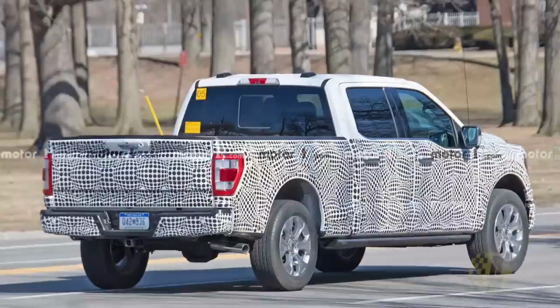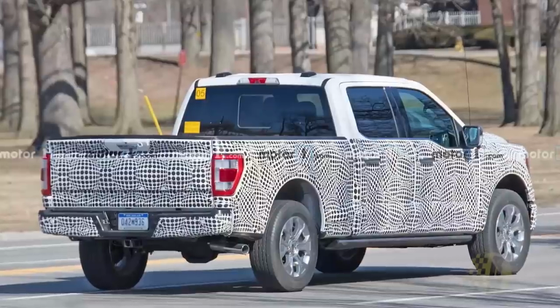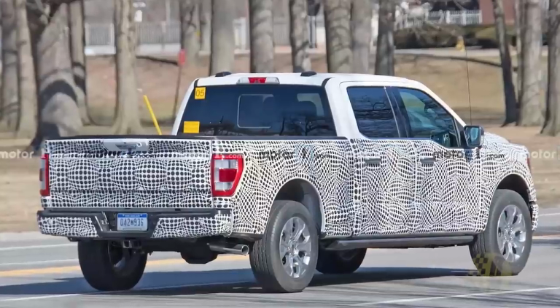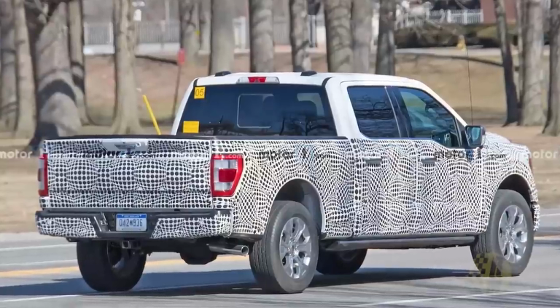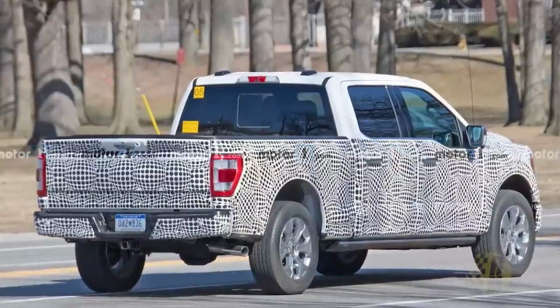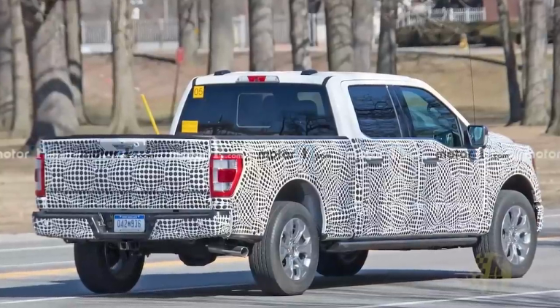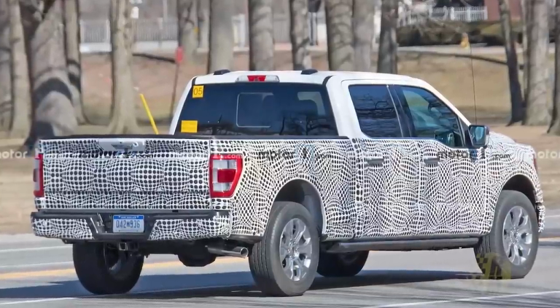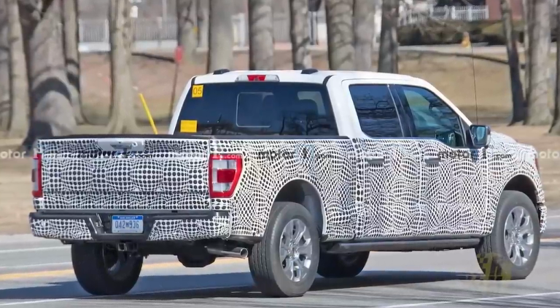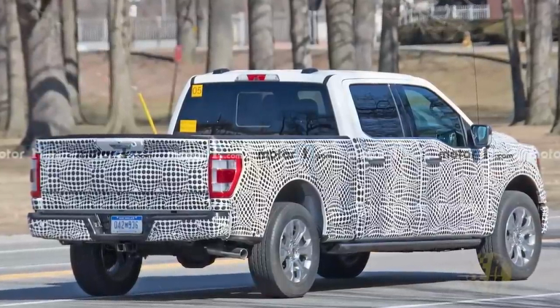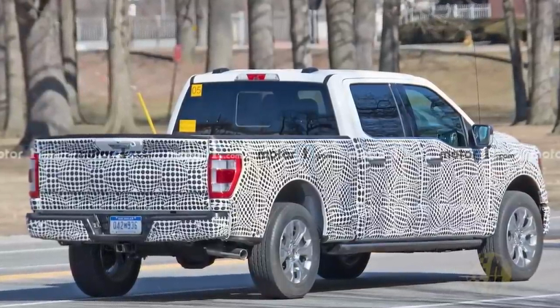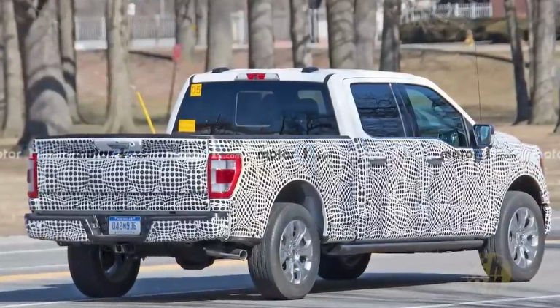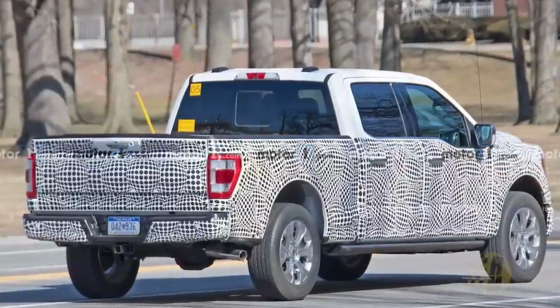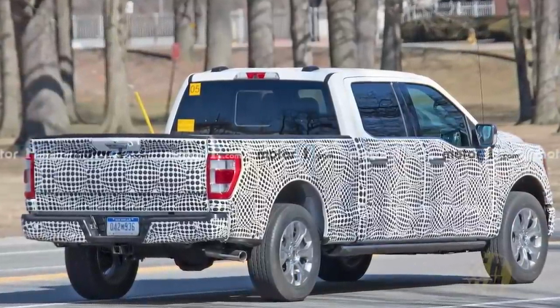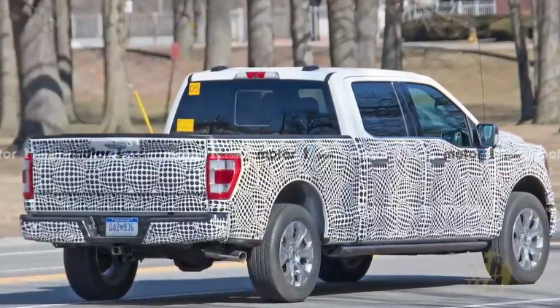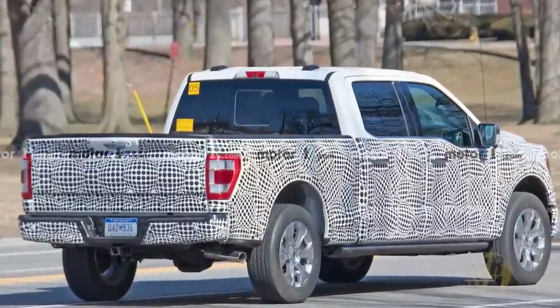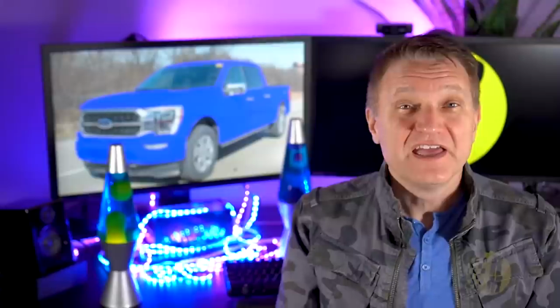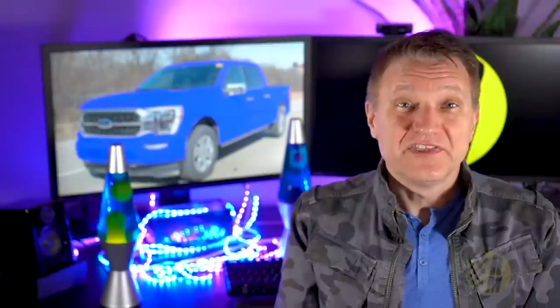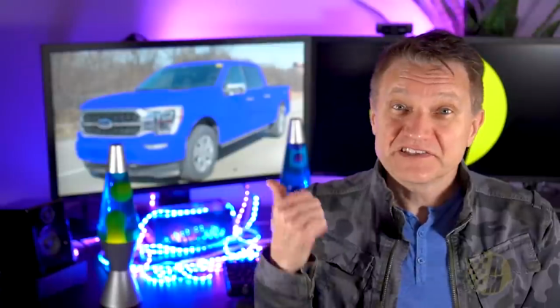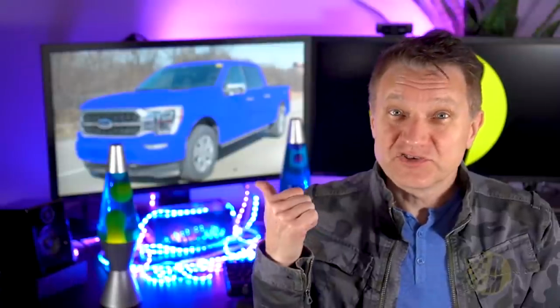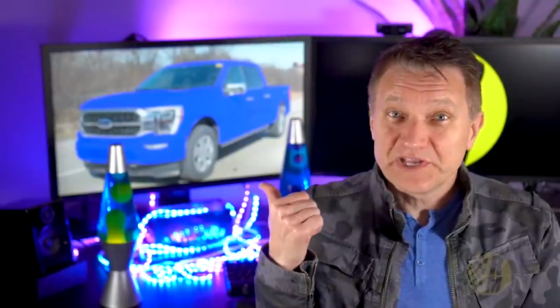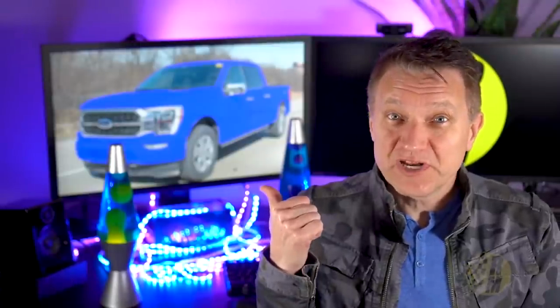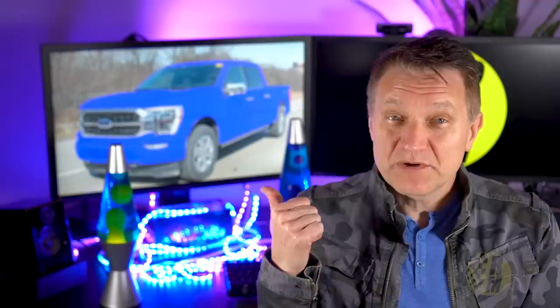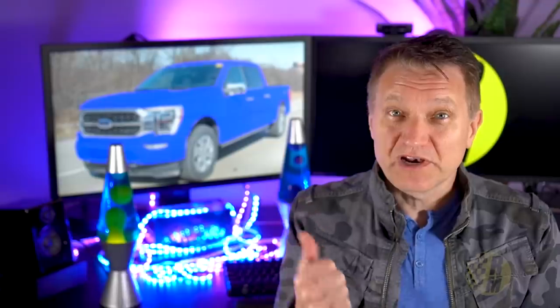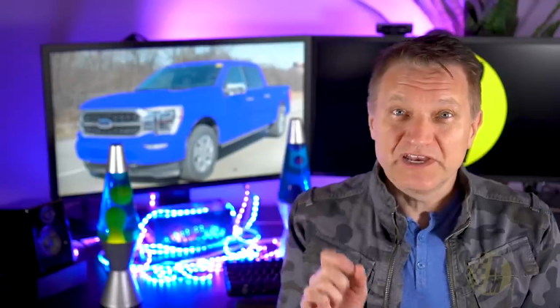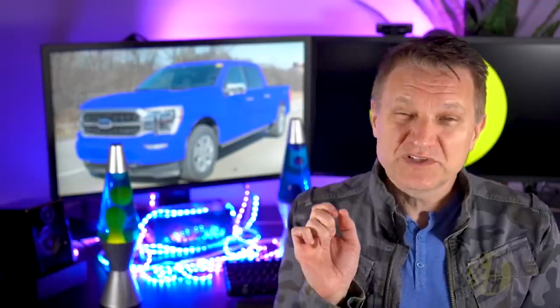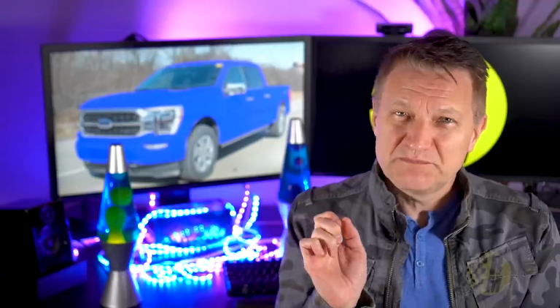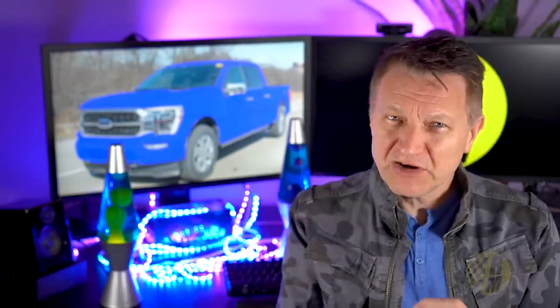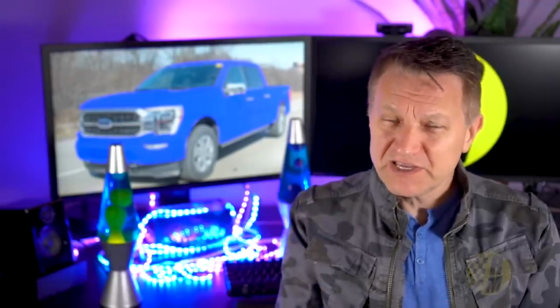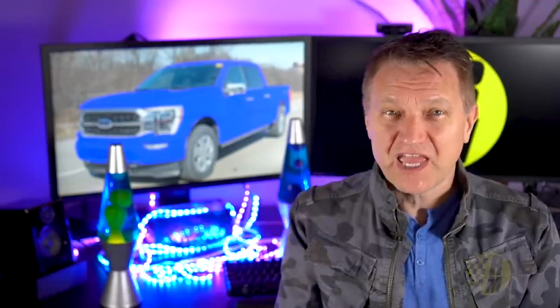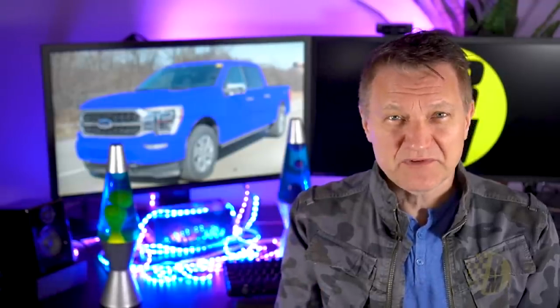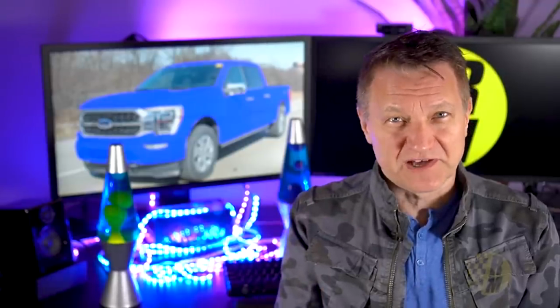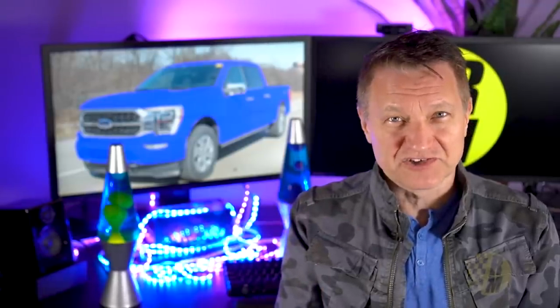We just saw the next Ford F-150 out testing. This is the 2021 model and it was barely camouflaged.